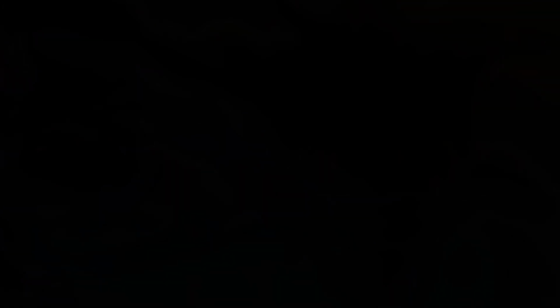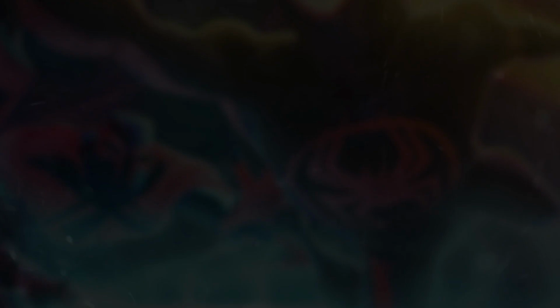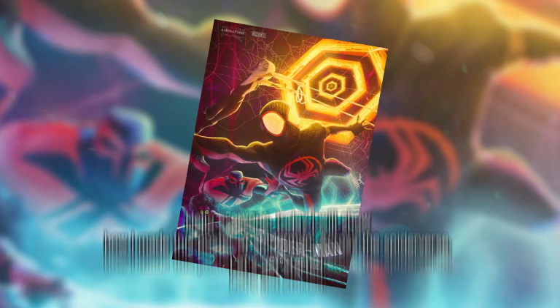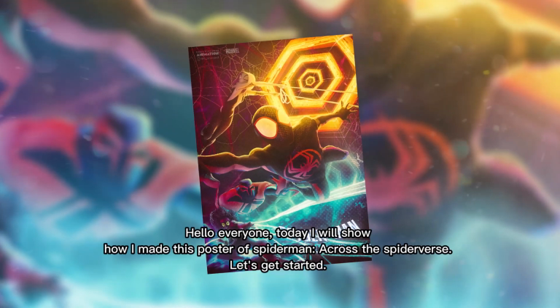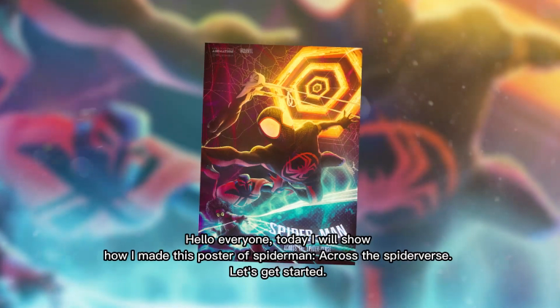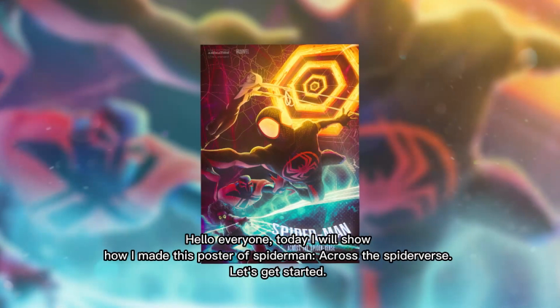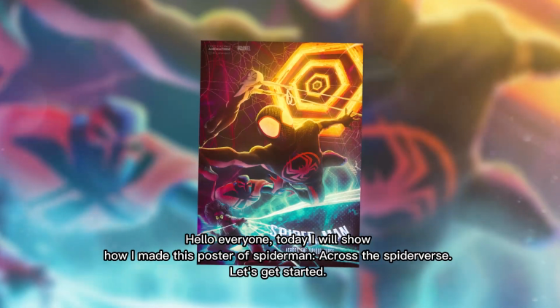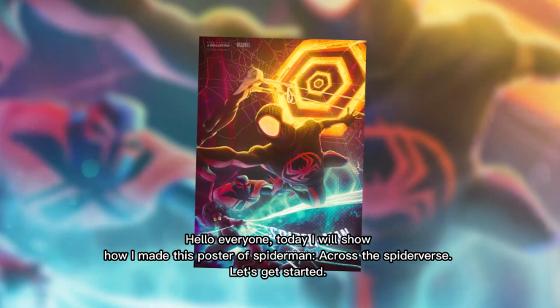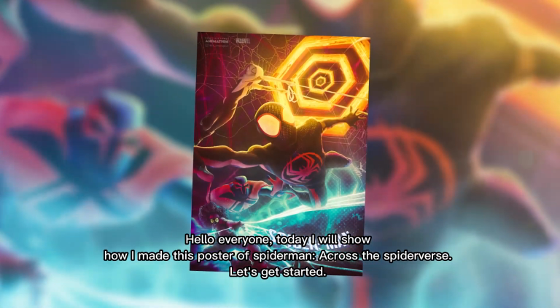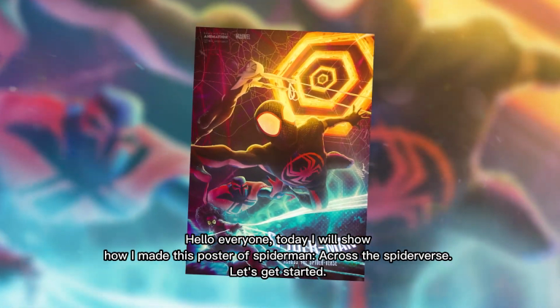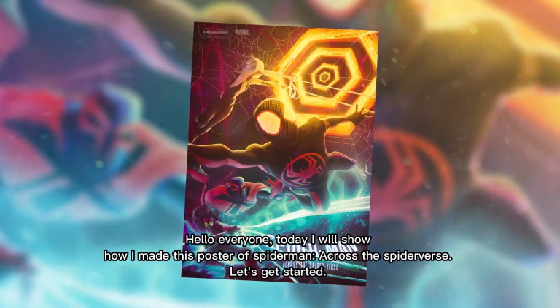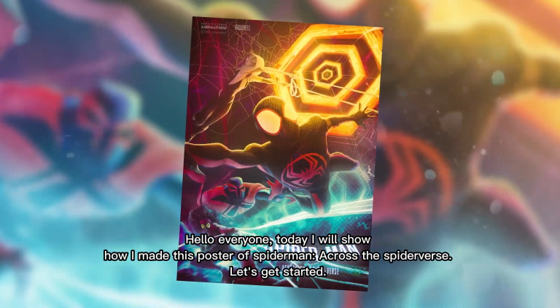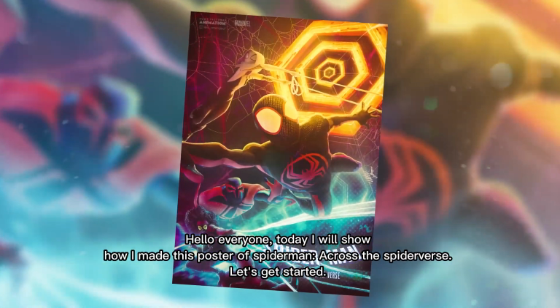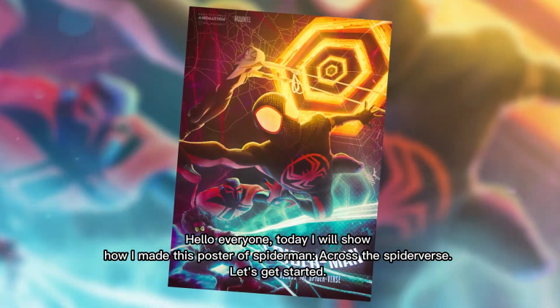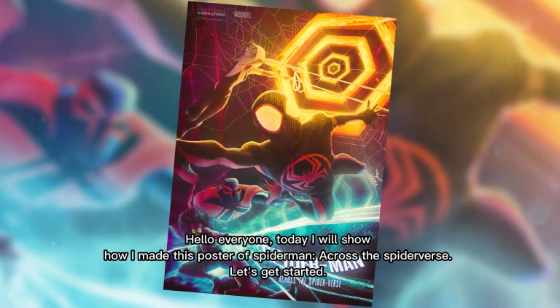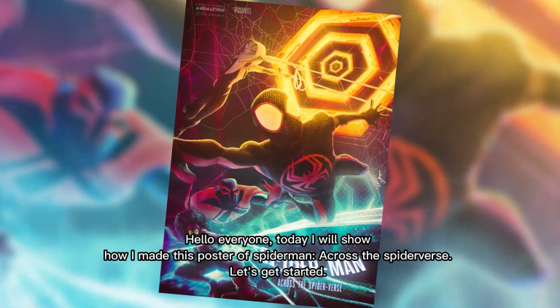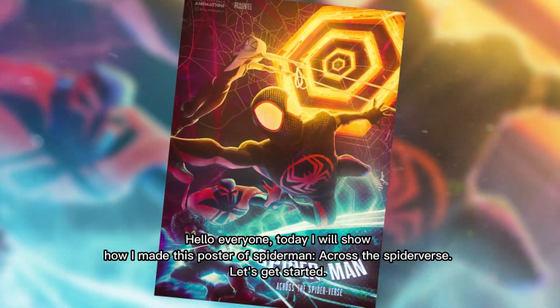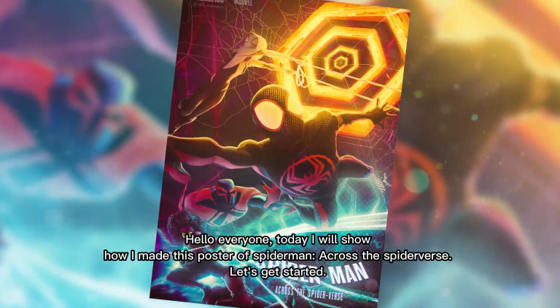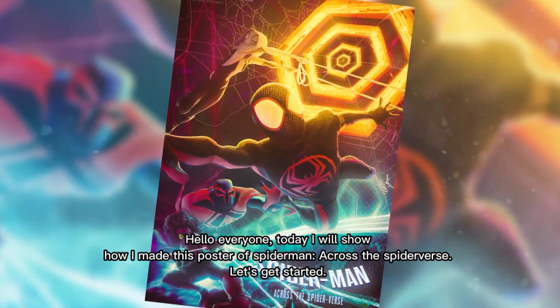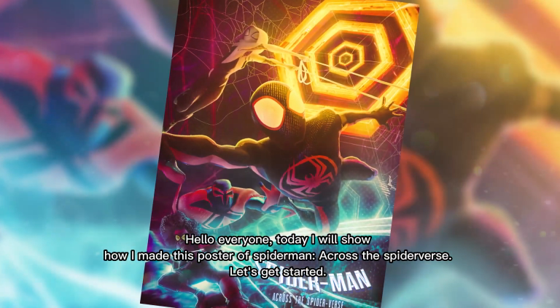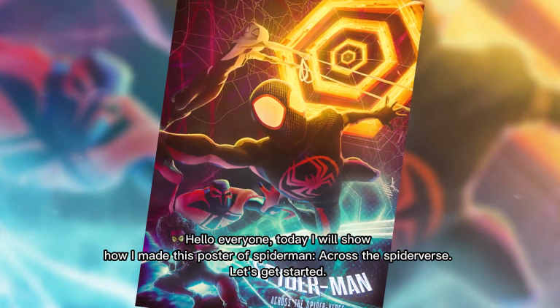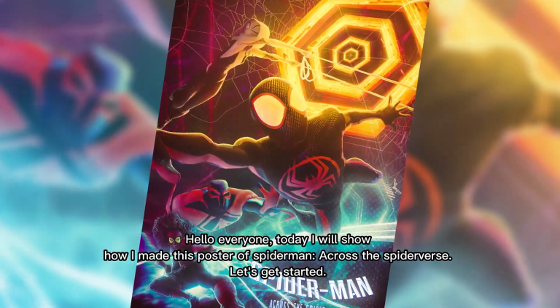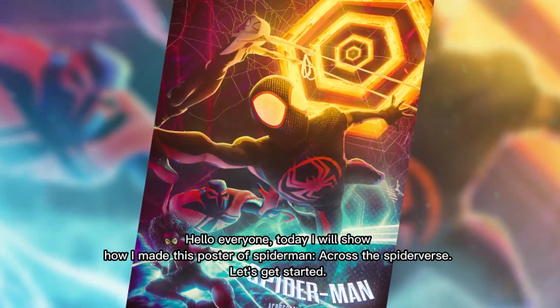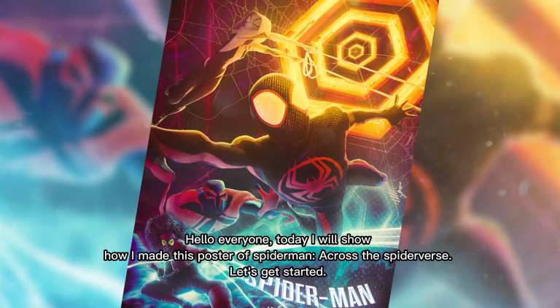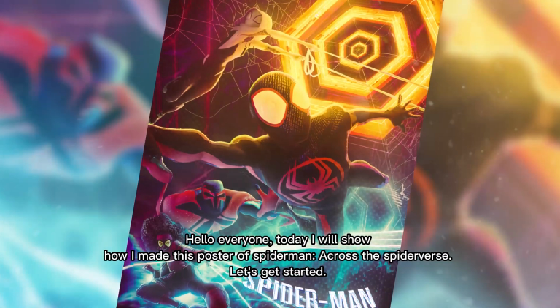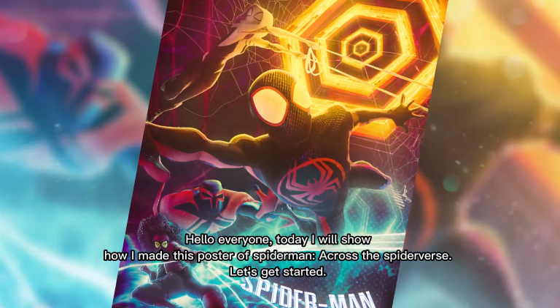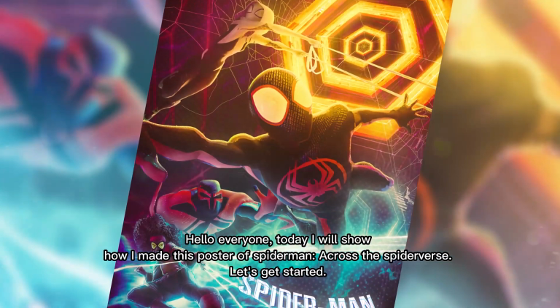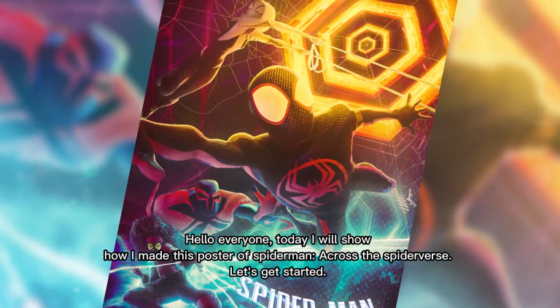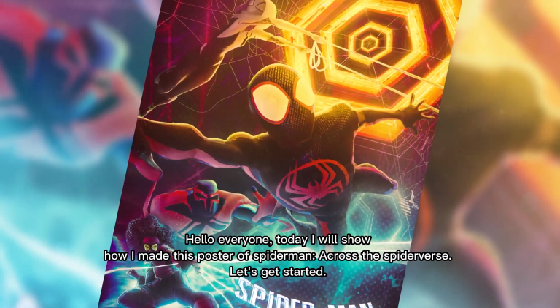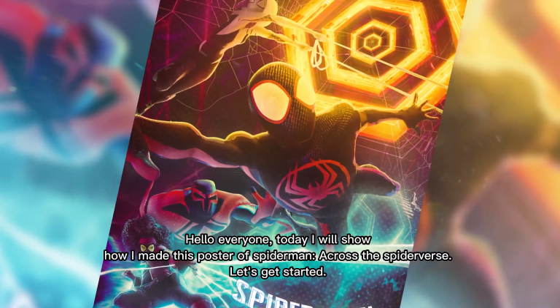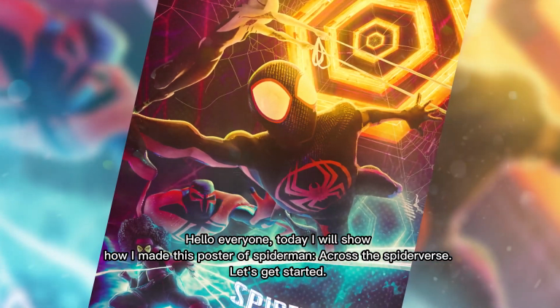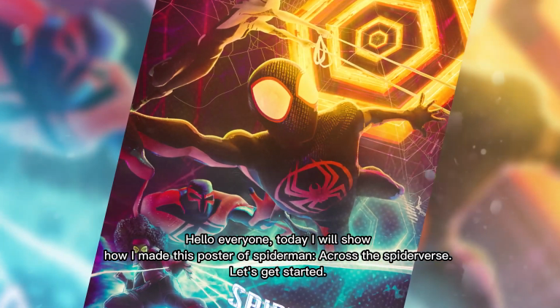Hello everyone. Today I will show how I made this poster of Spider-Man Across the Spider-Verse. Let's get started.